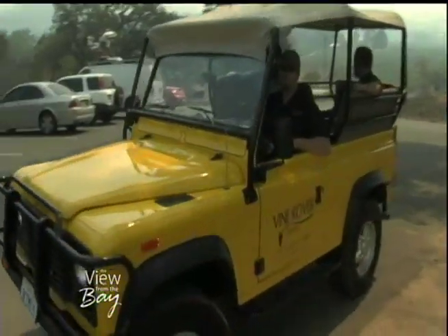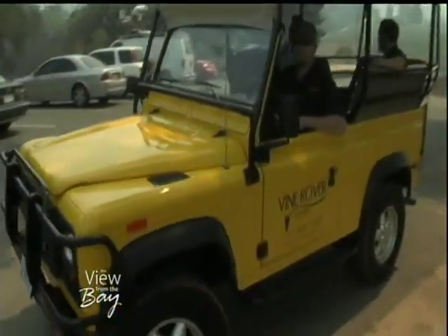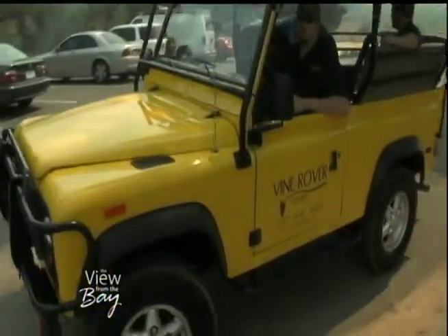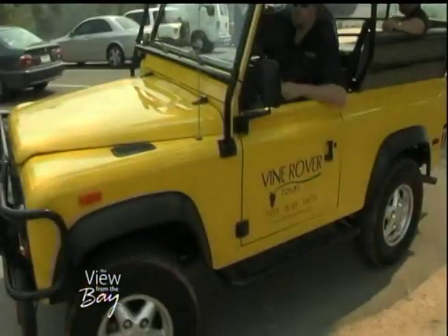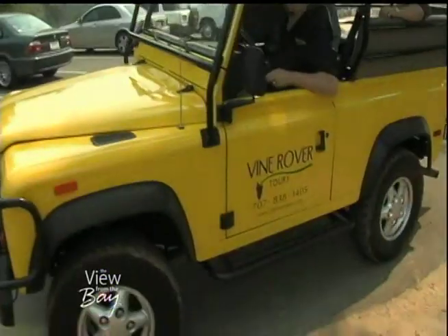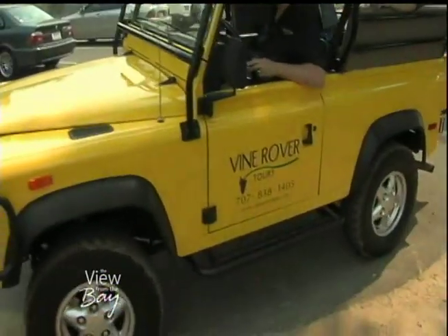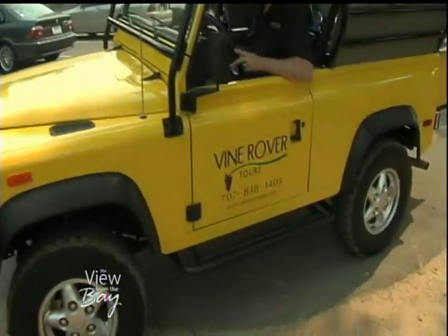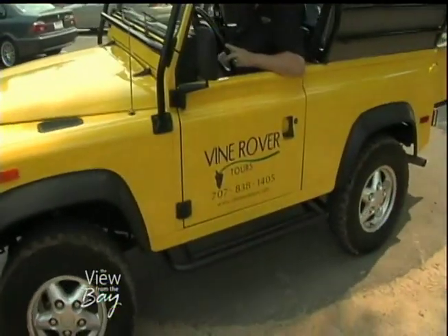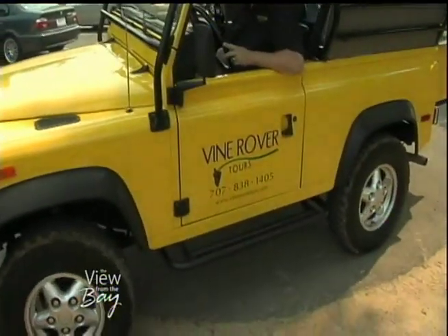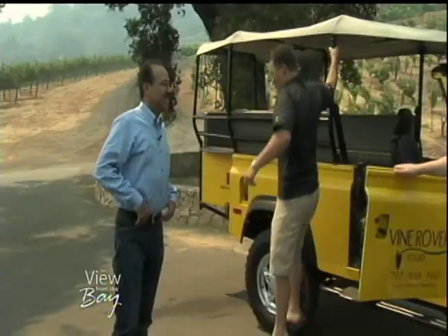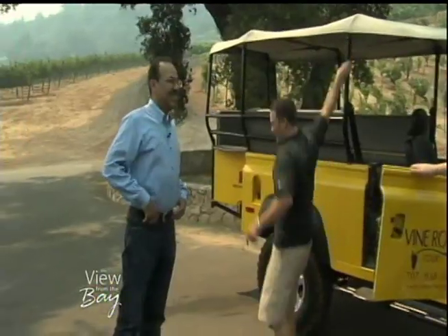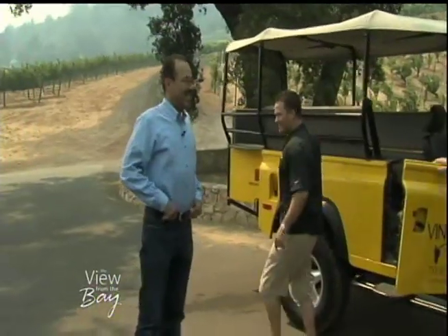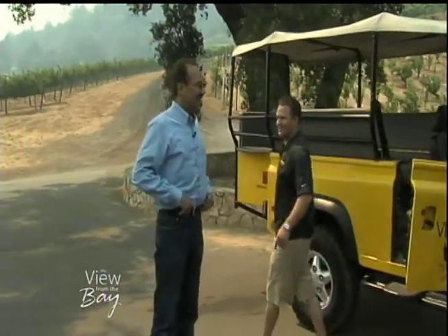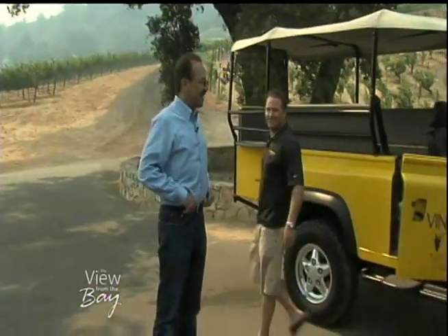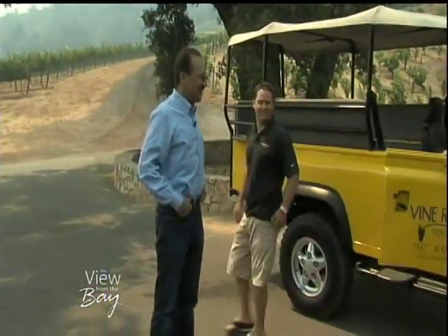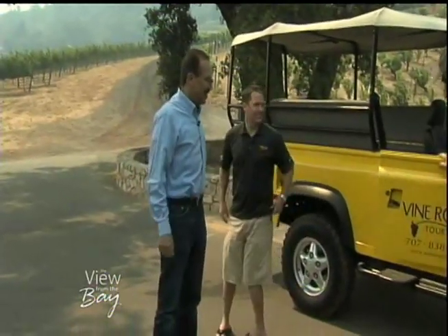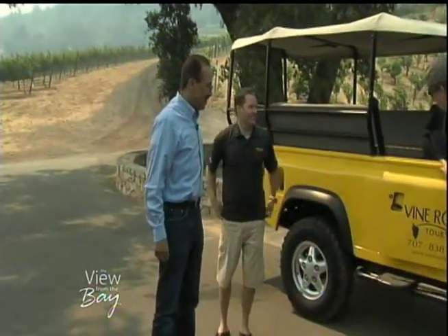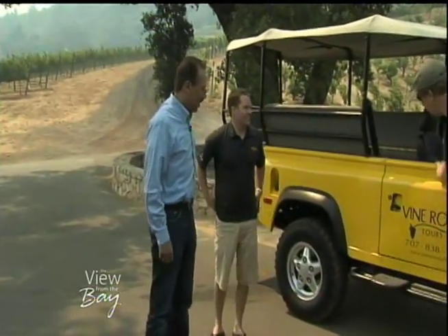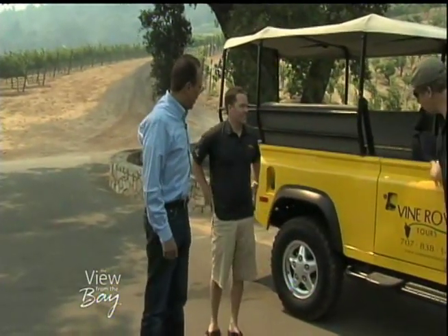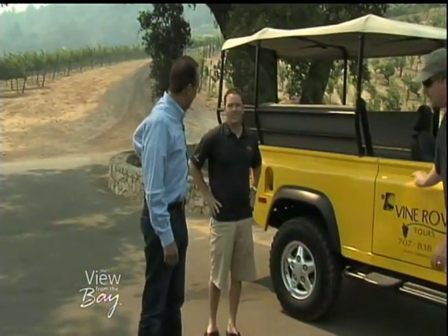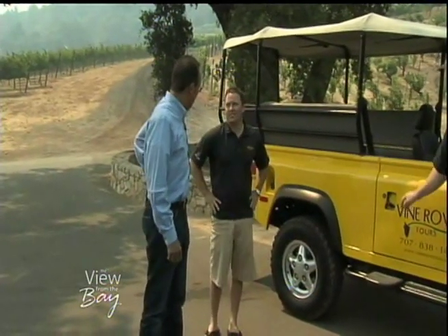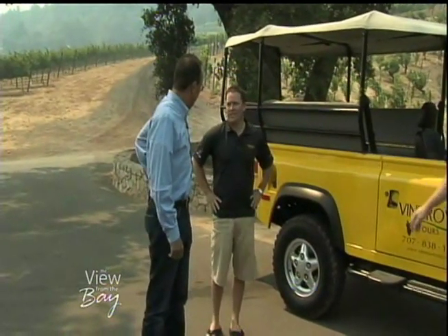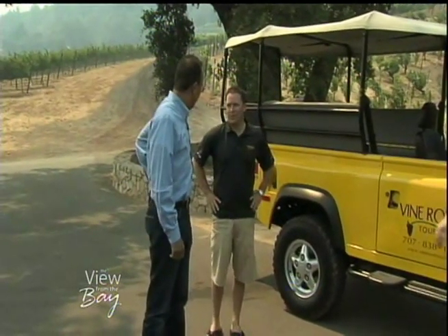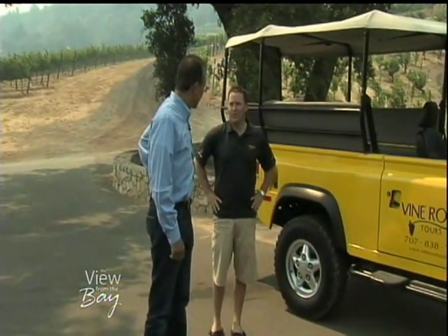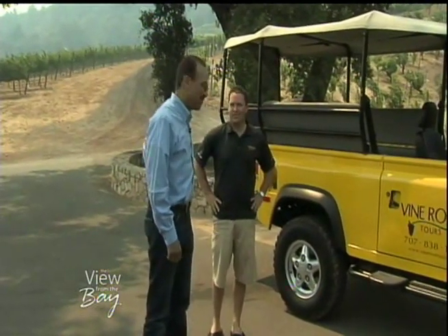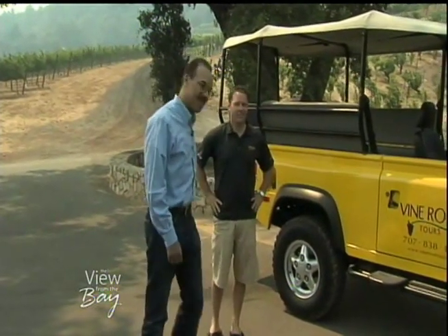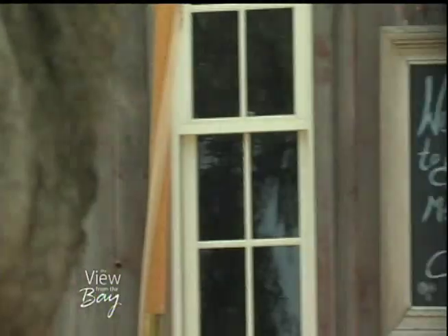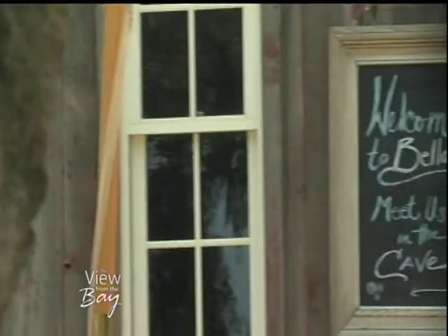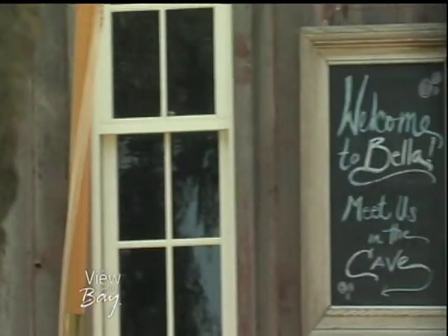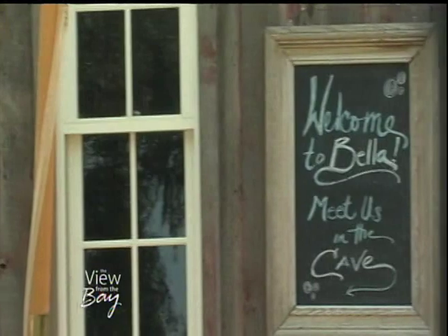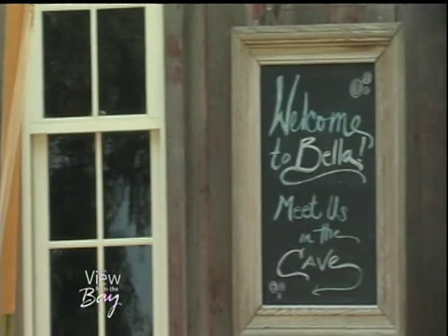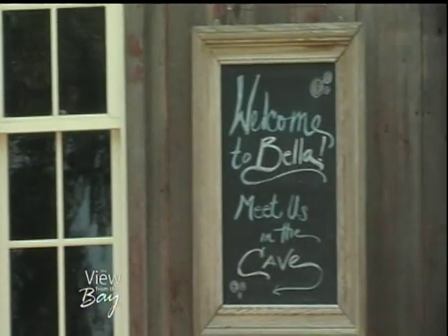This is Bella Vineyards. Looking good. So we're going to go ahead and do a little tasting? Yeah, we're going to go inside the taste room. Let's do it — I'm ready.